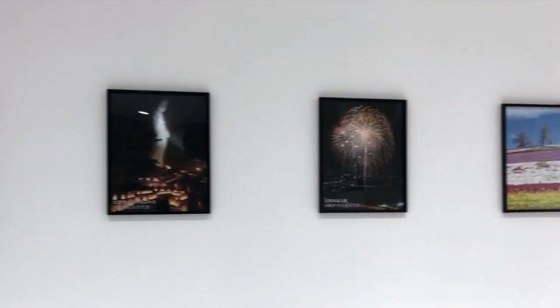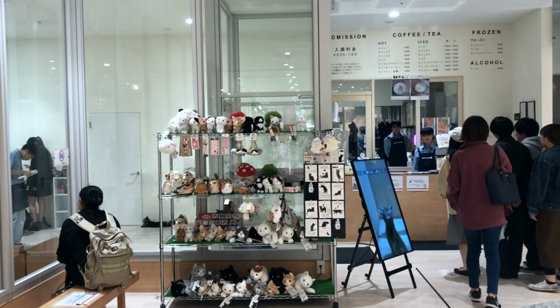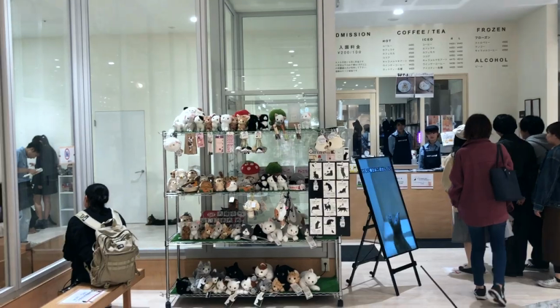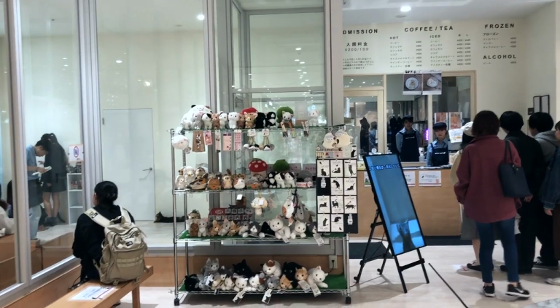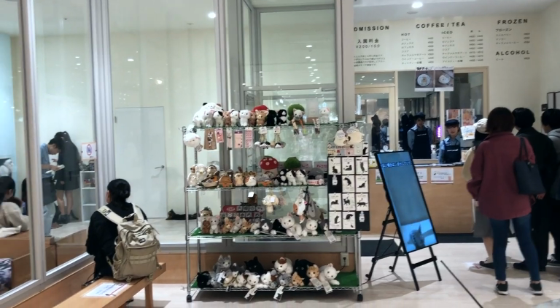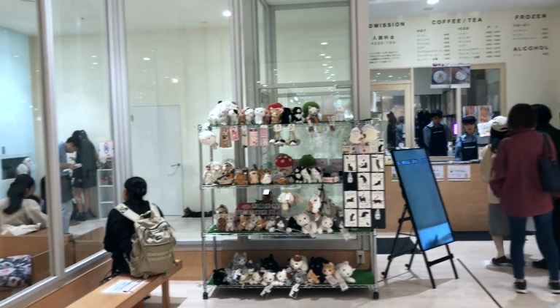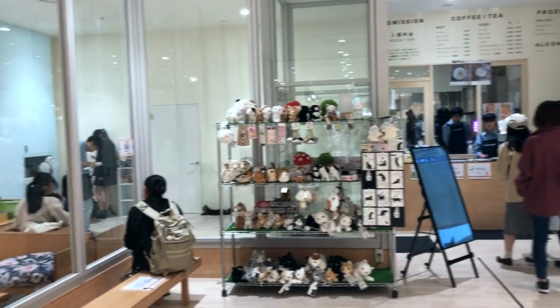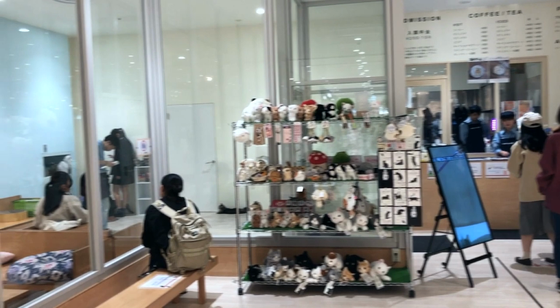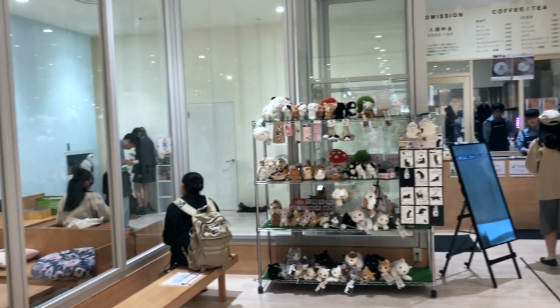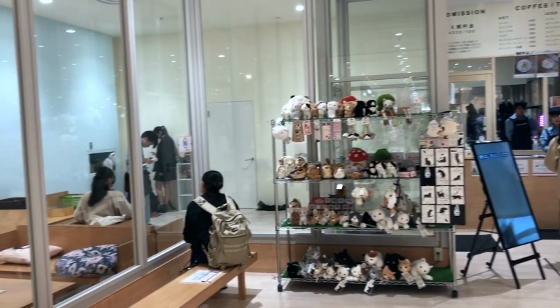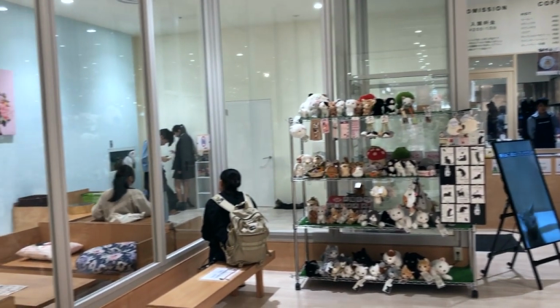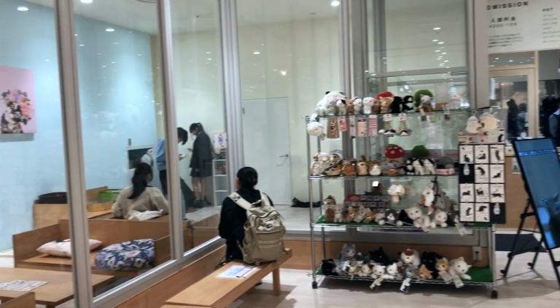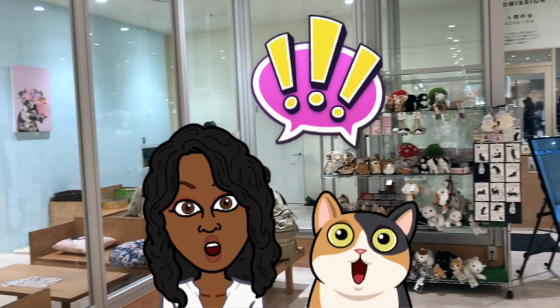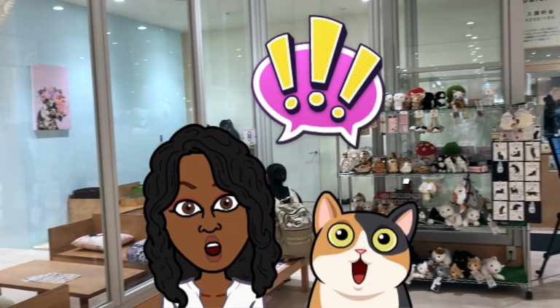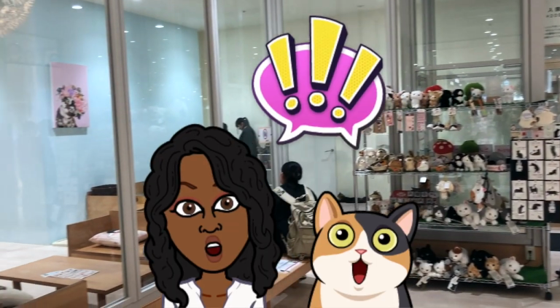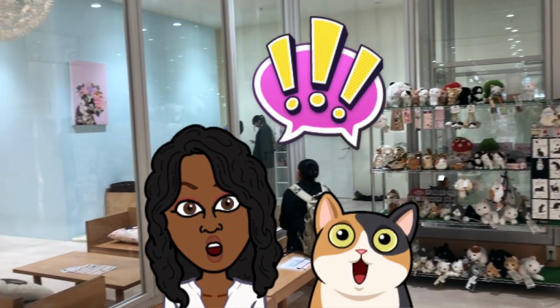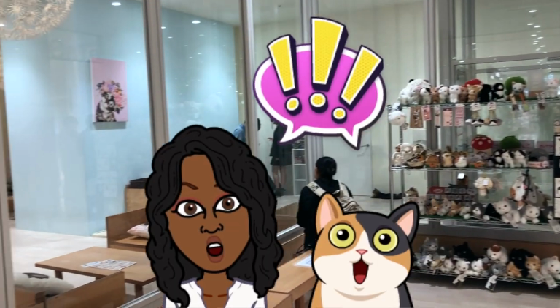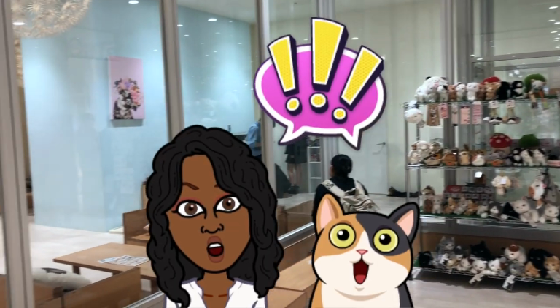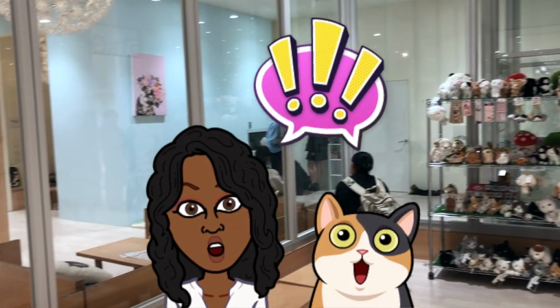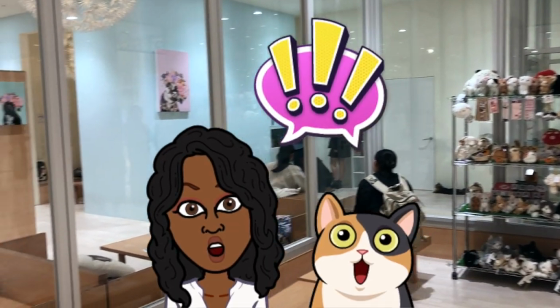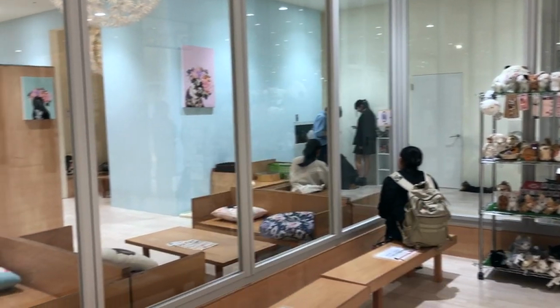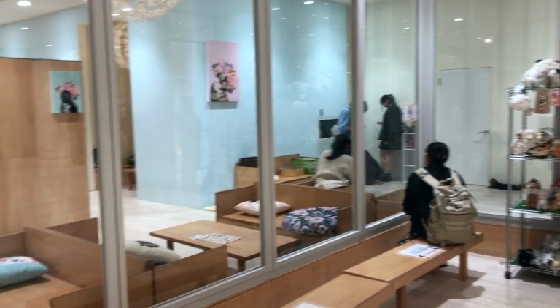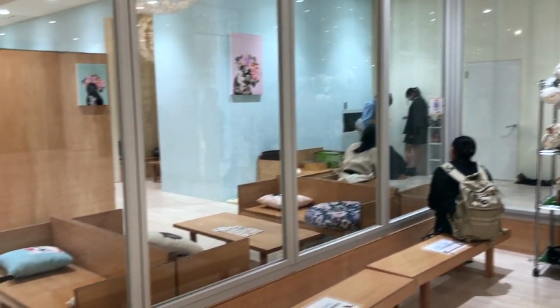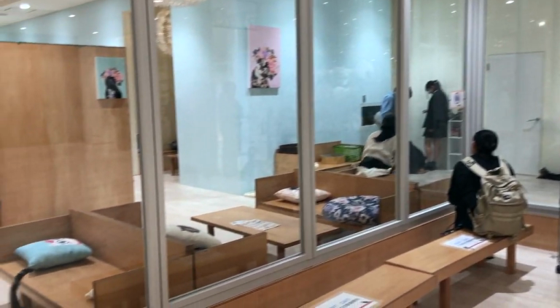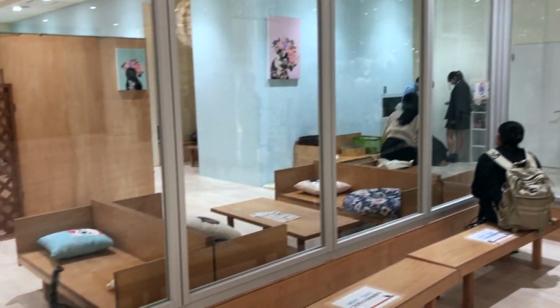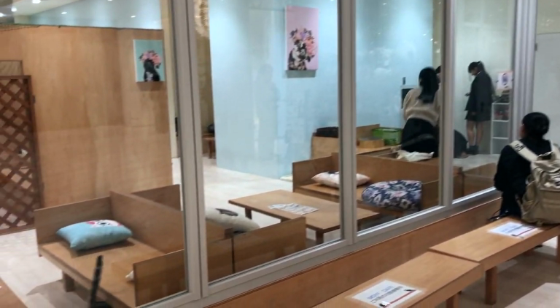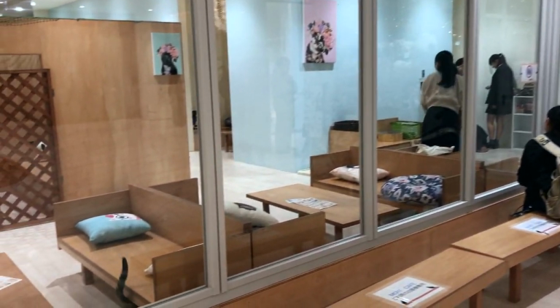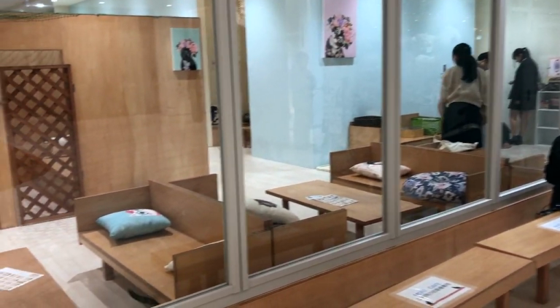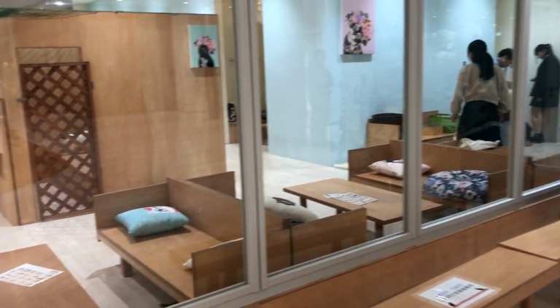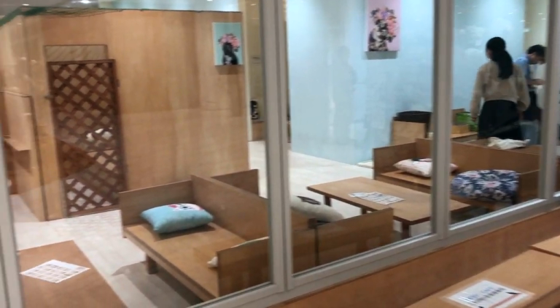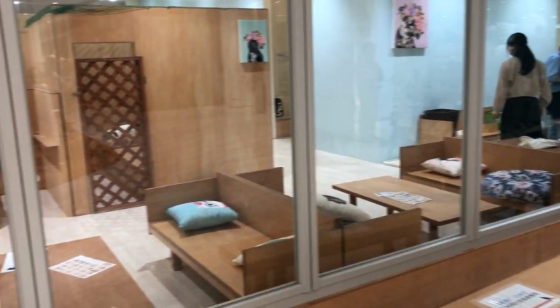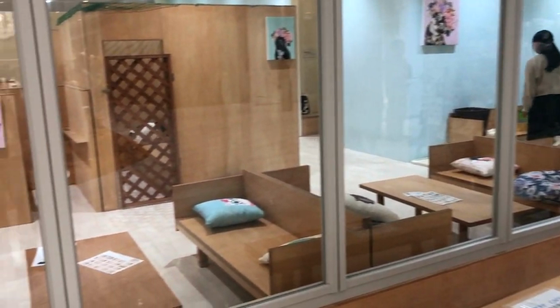And then I passed by a cat cafe and there were so many kitties! They're so cute!